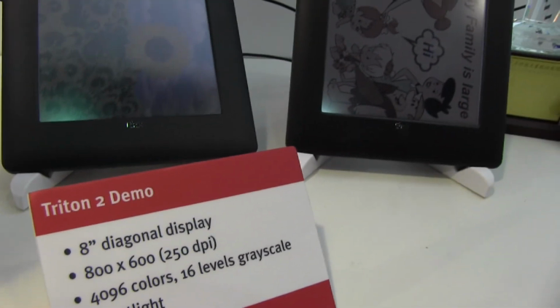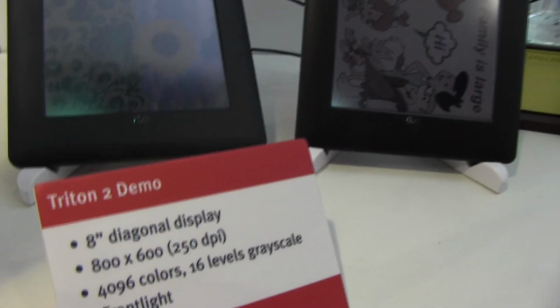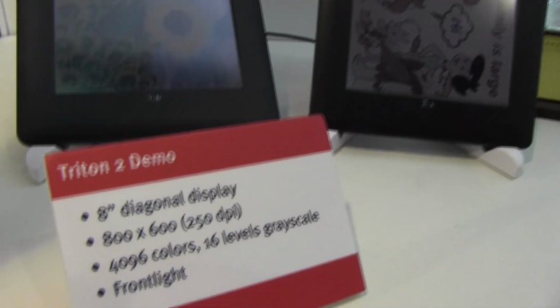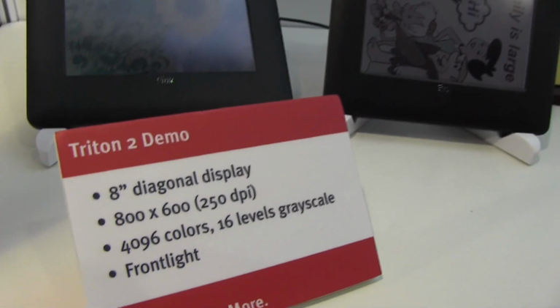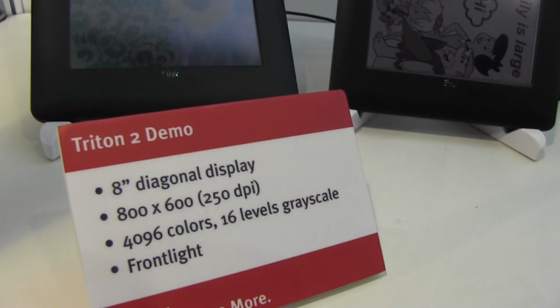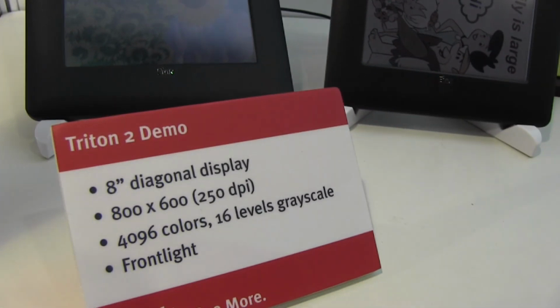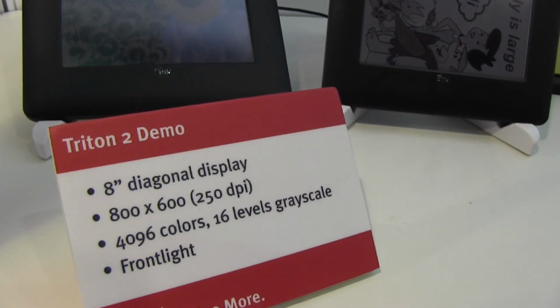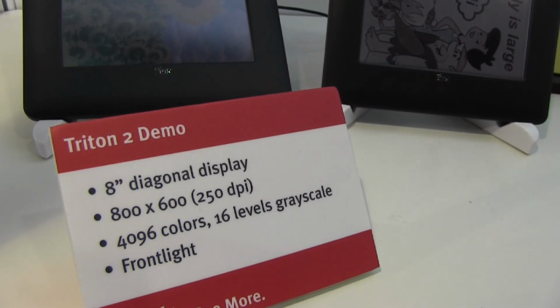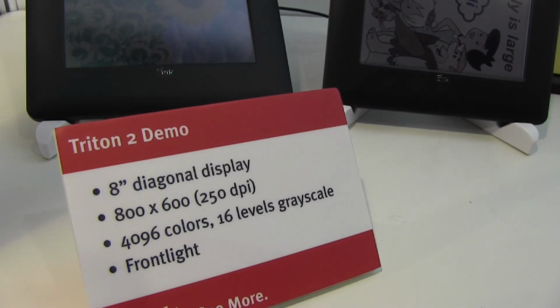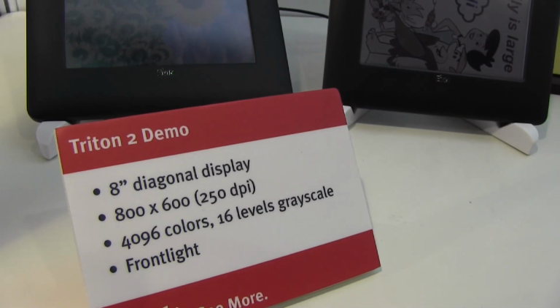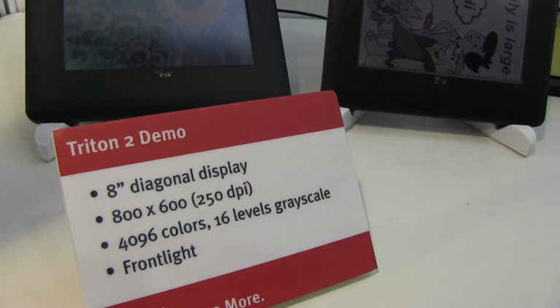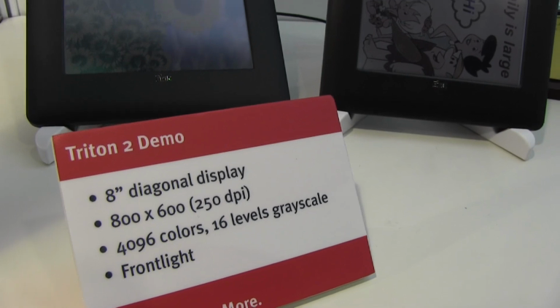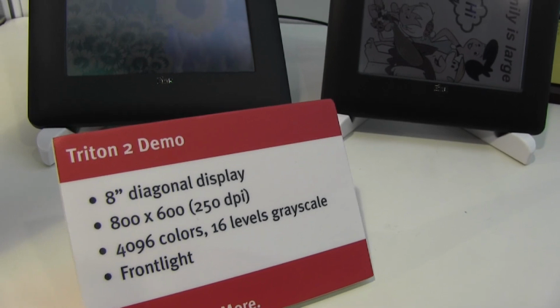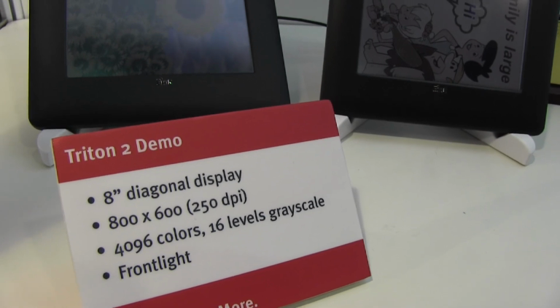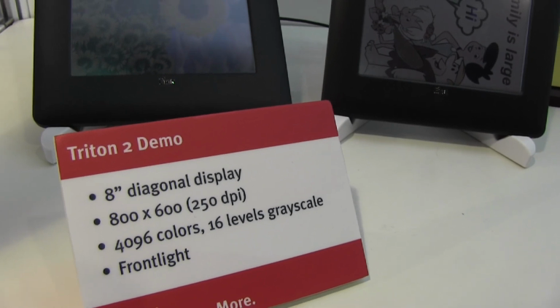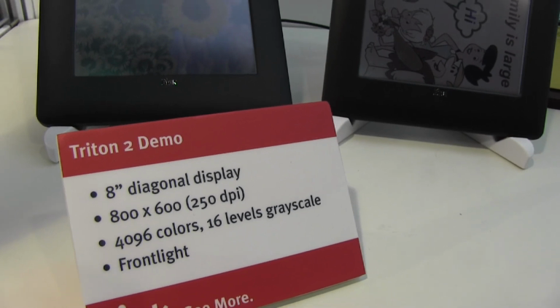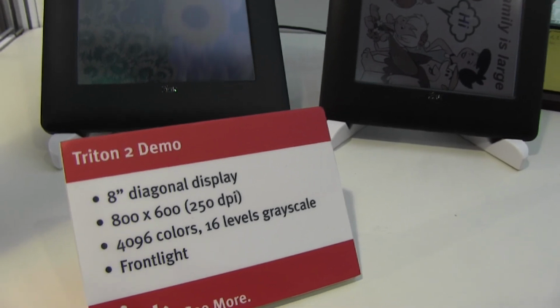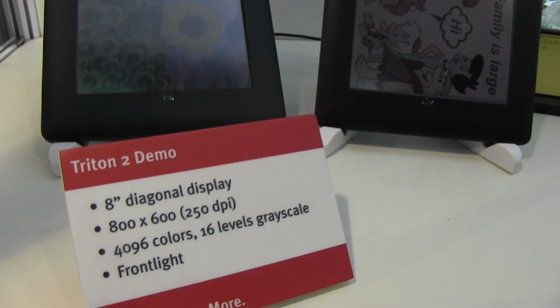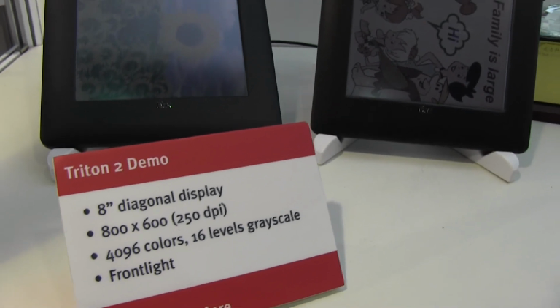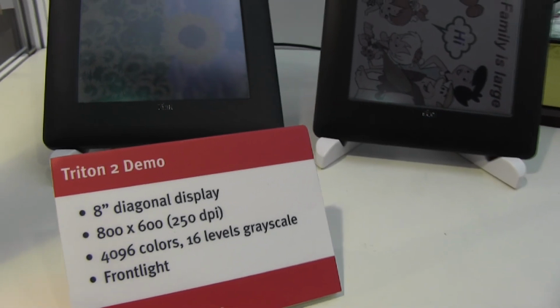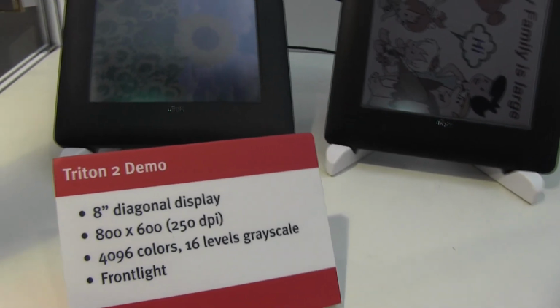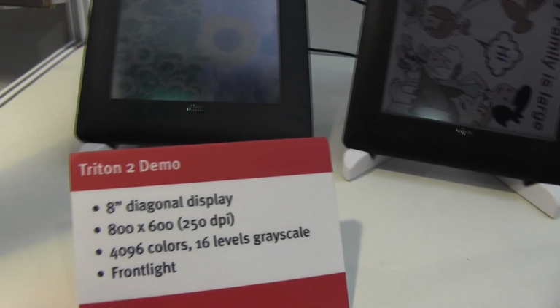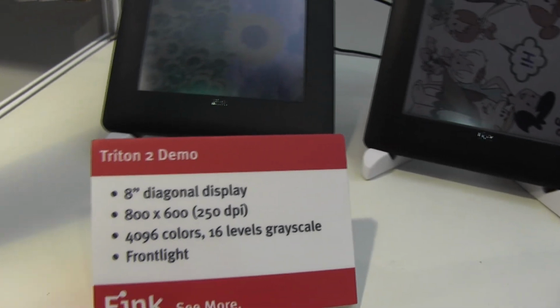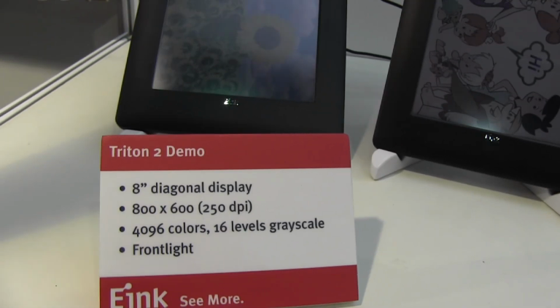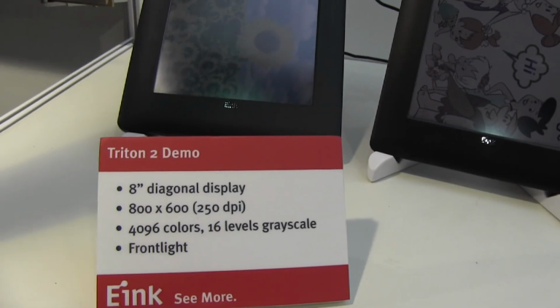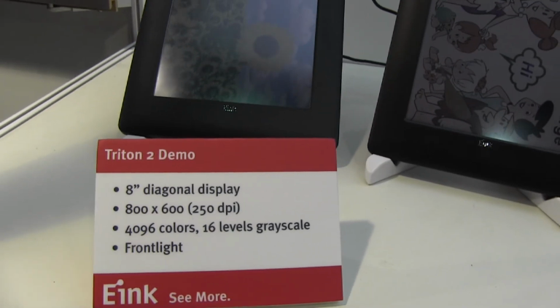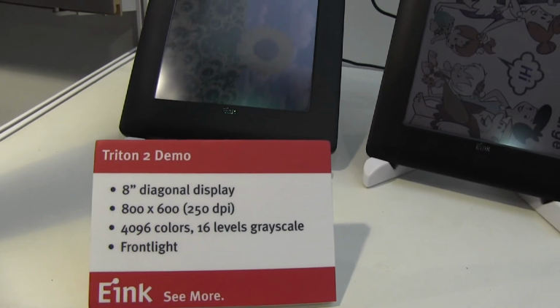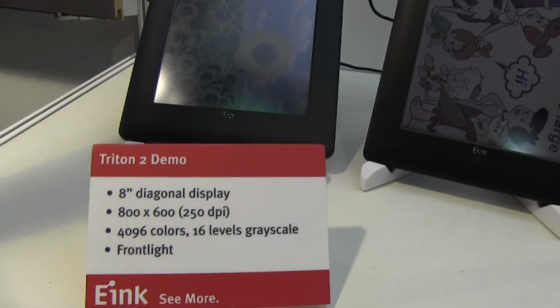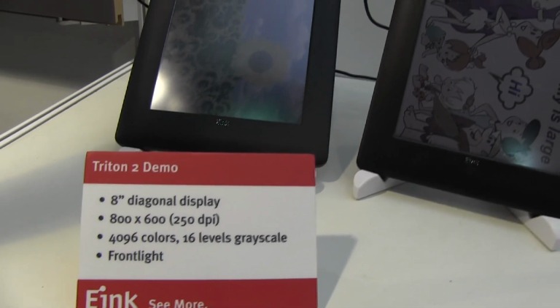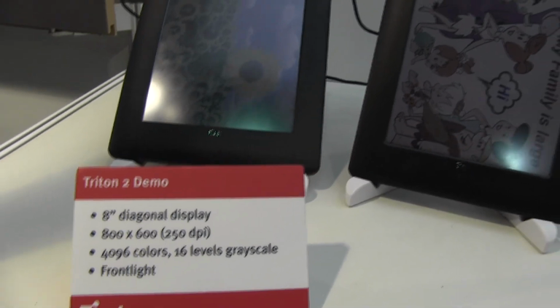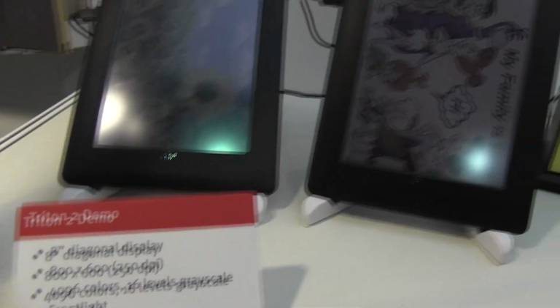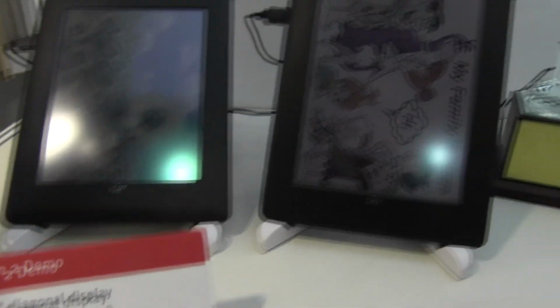You can see by these specs: 800 by 600, 250 dpi, 4906 colors.